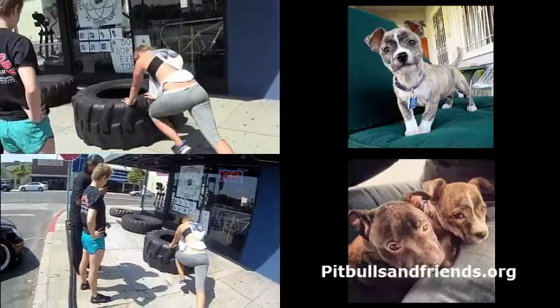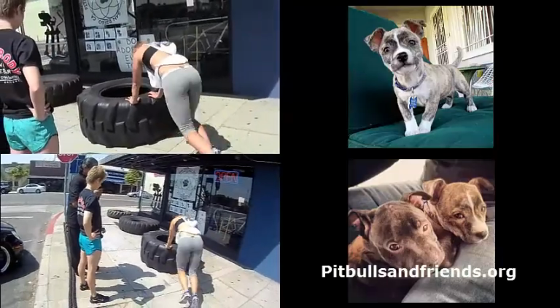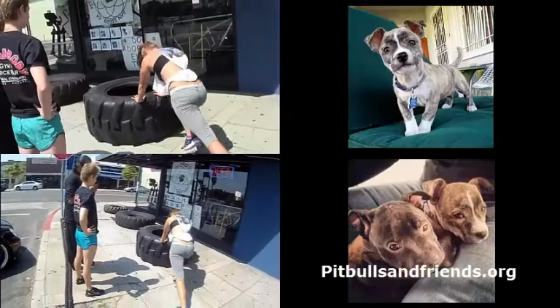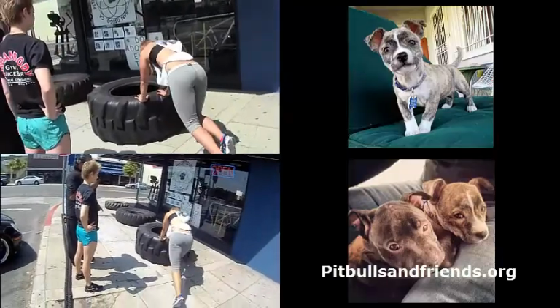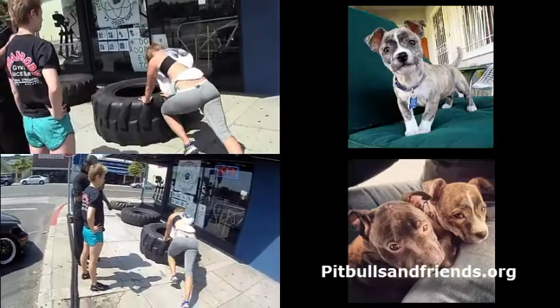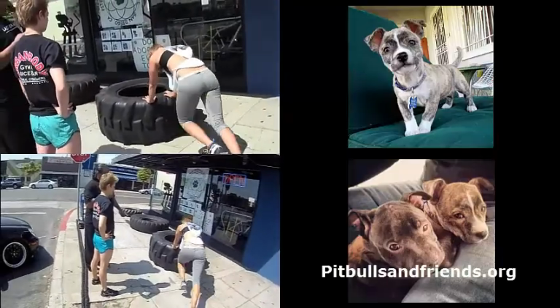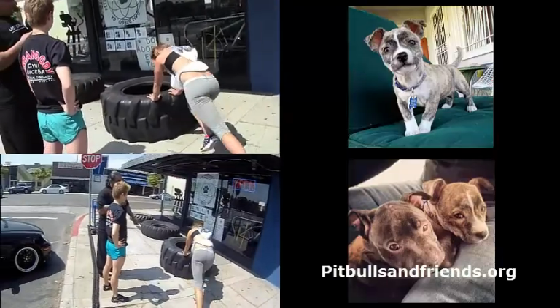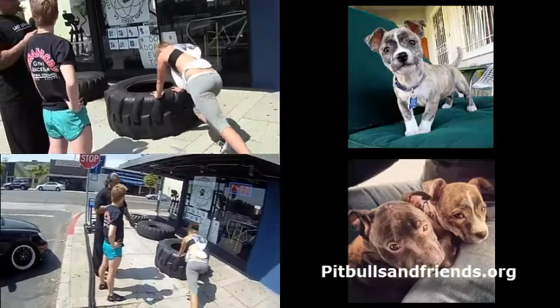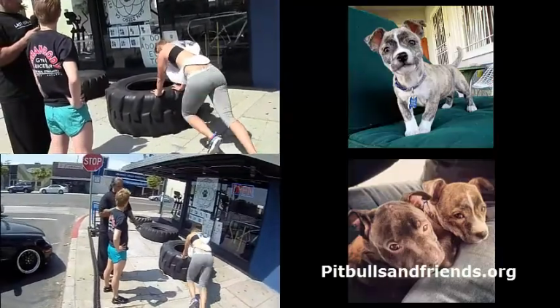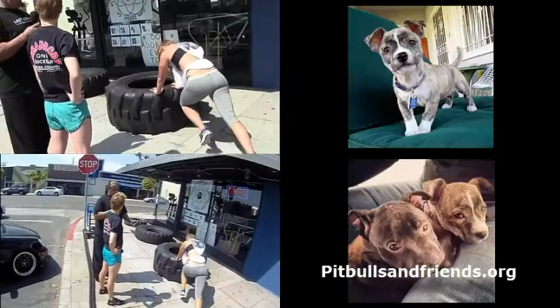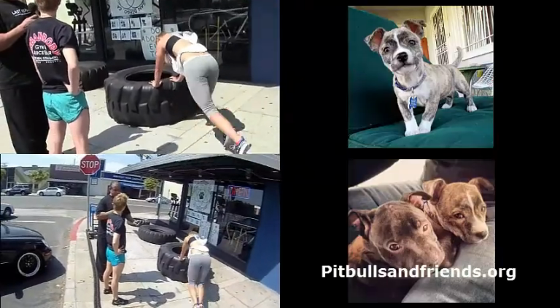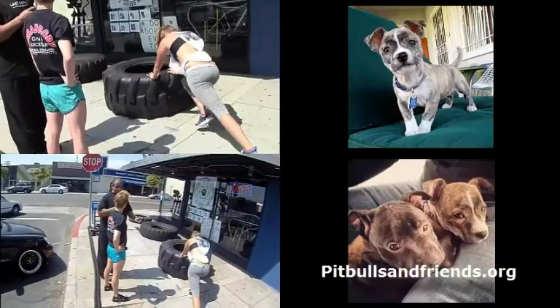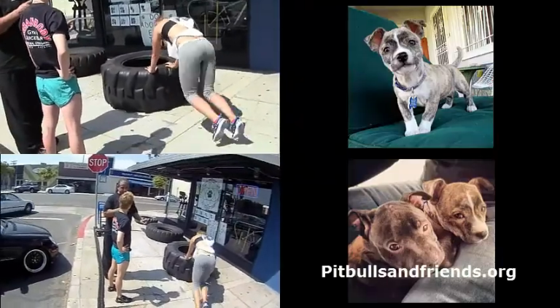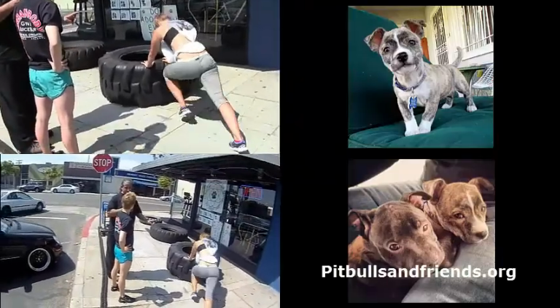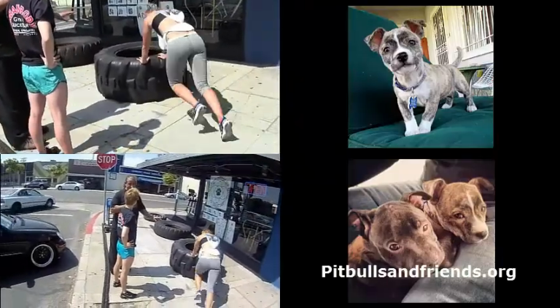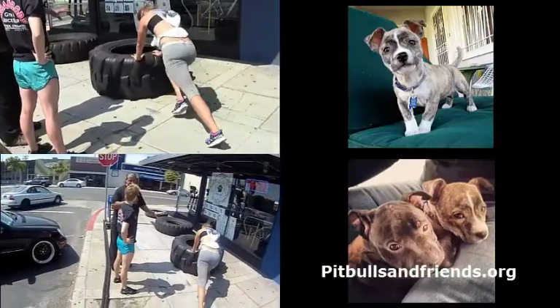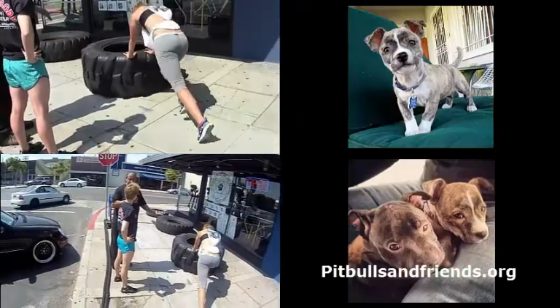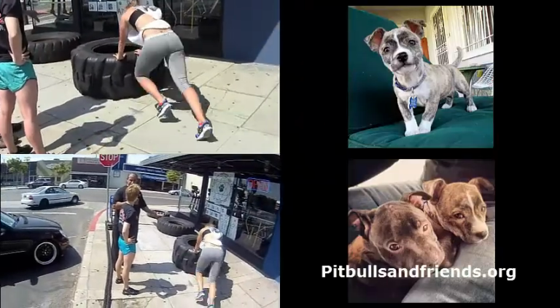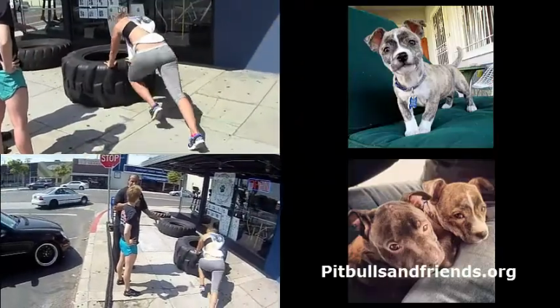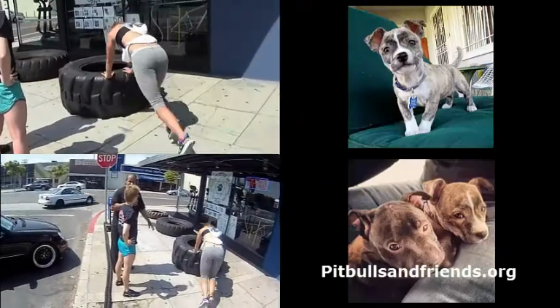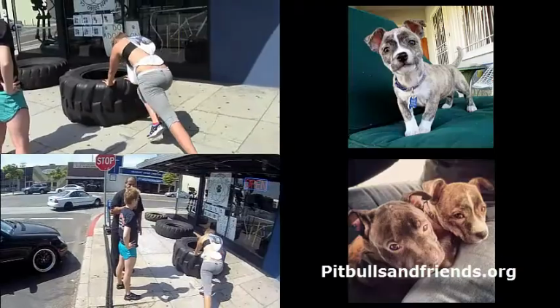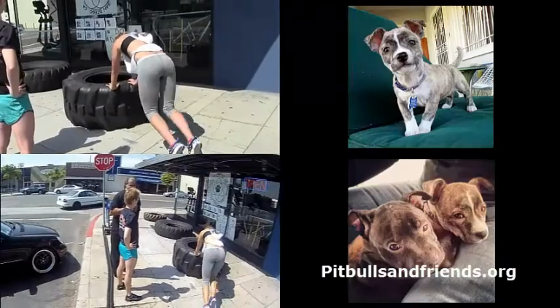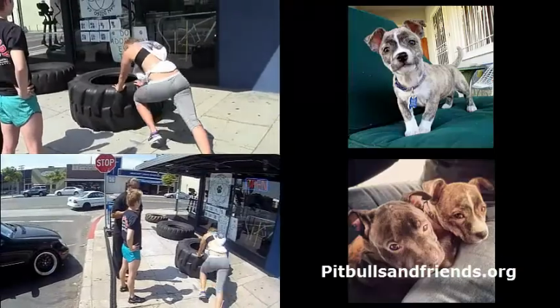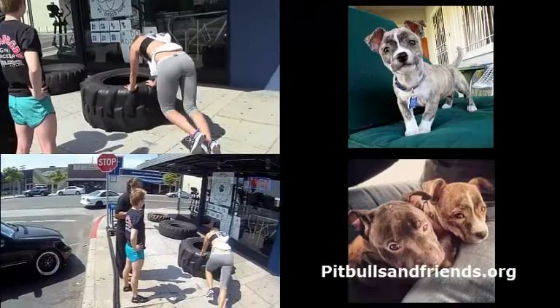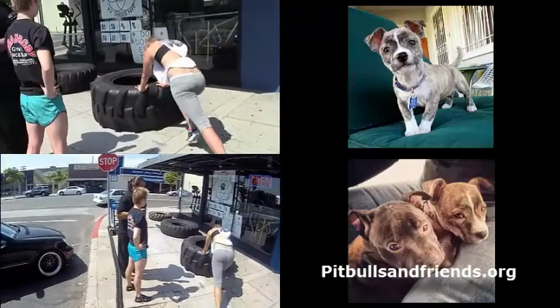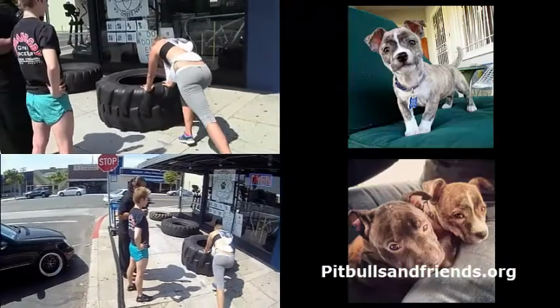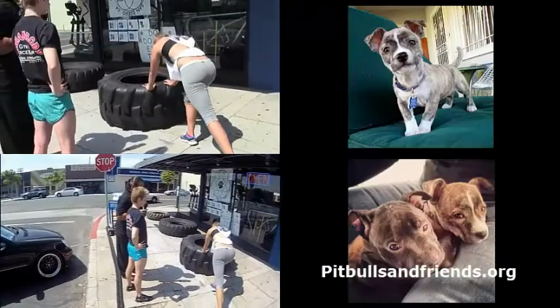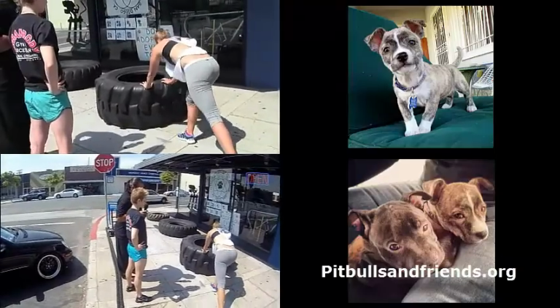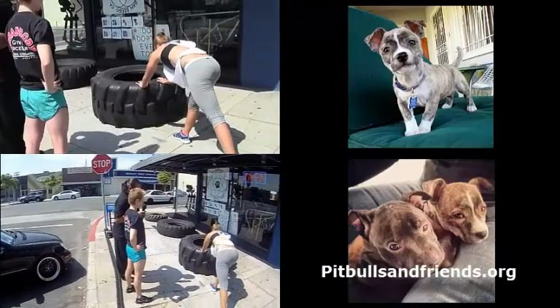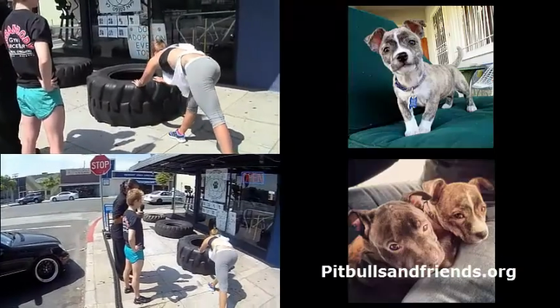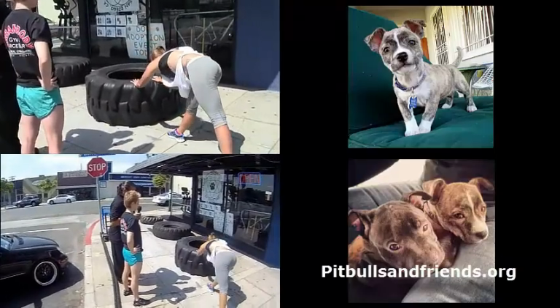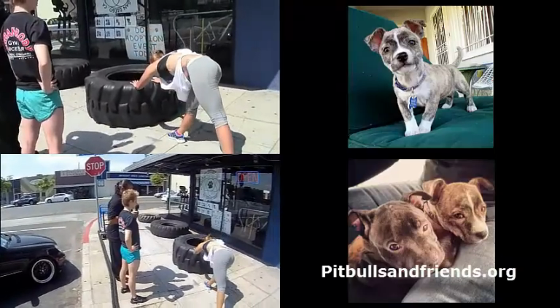We can also do mountain climbers in a normal push-up position even without the tires, right? Yeah, and you know that exercise can do it everywhere.